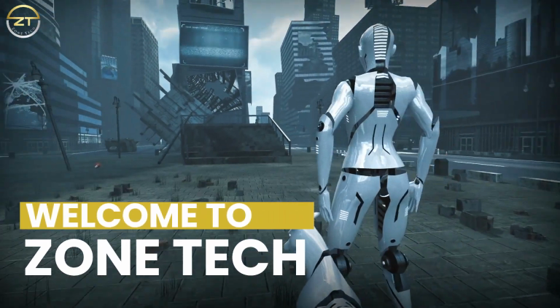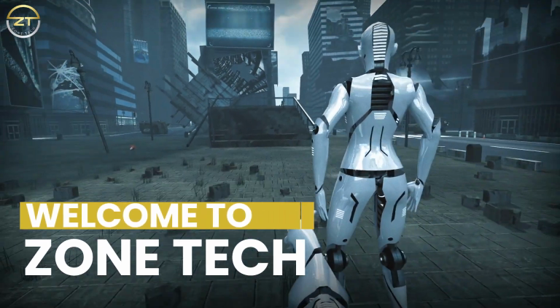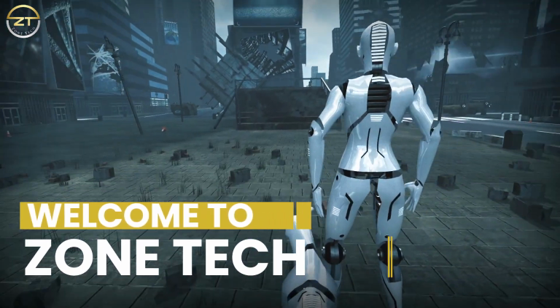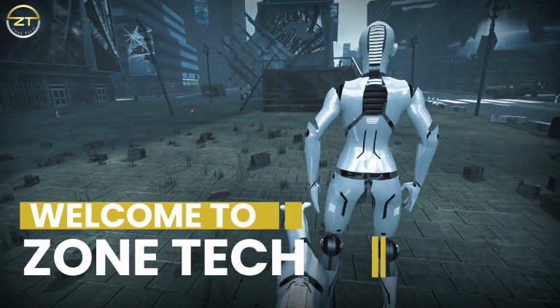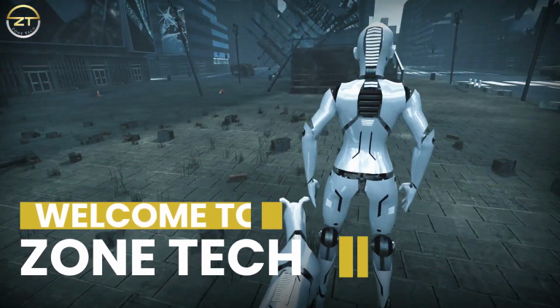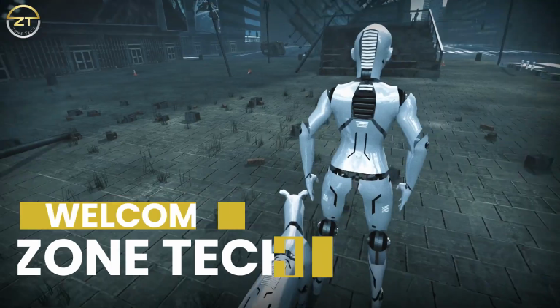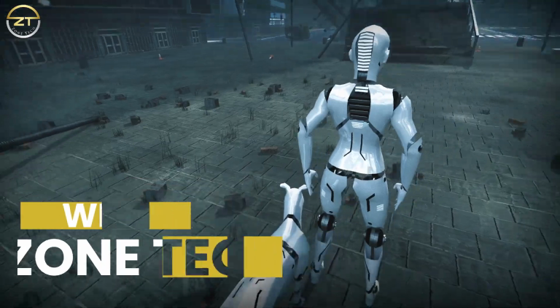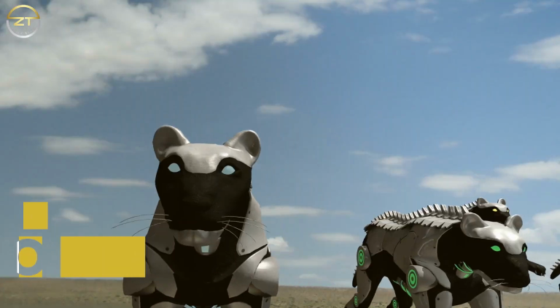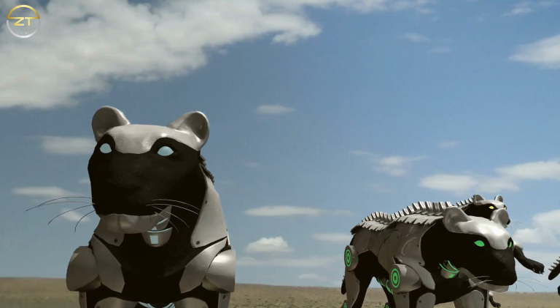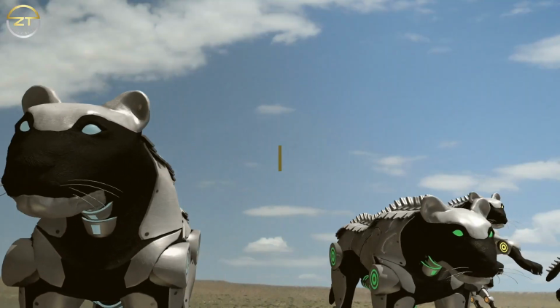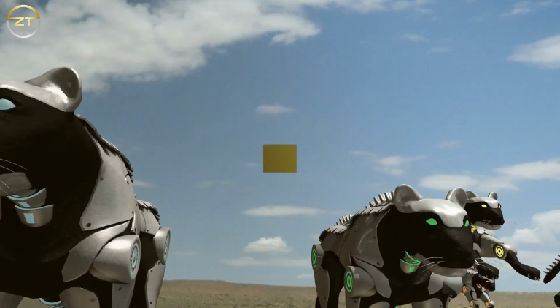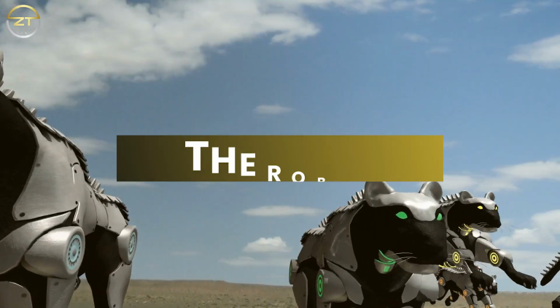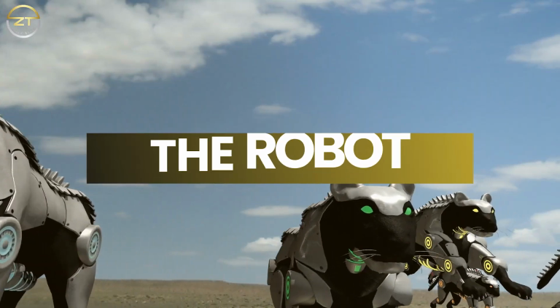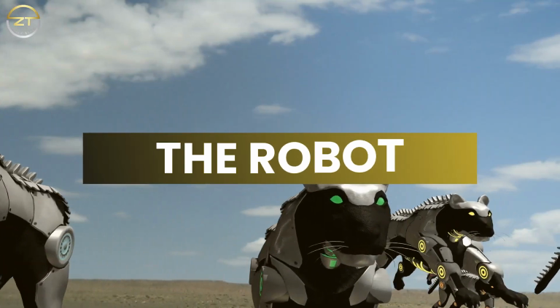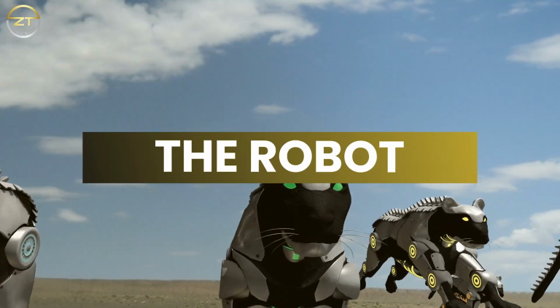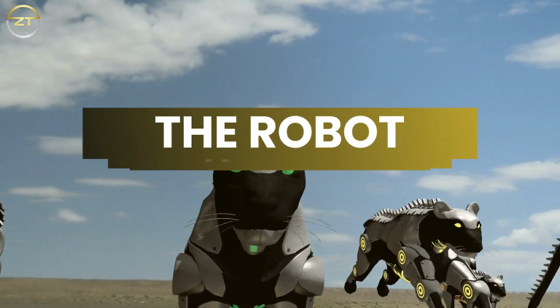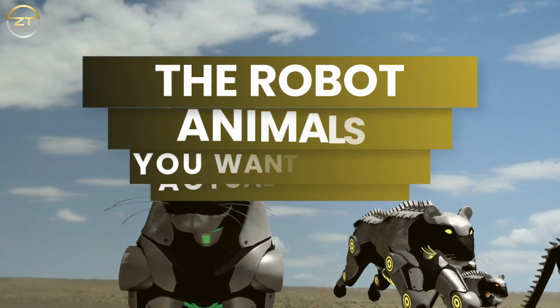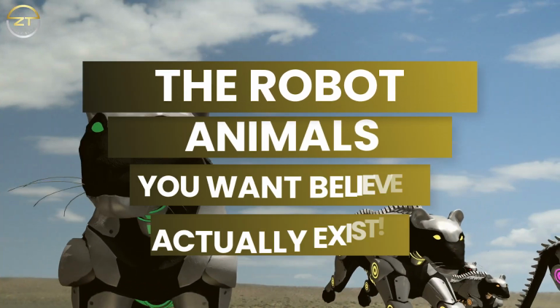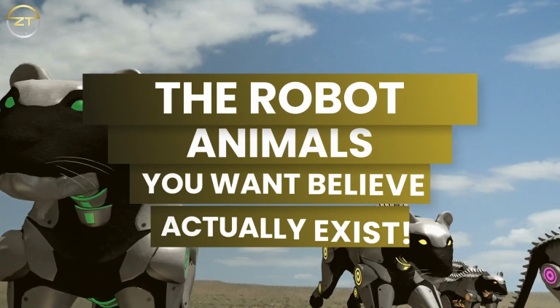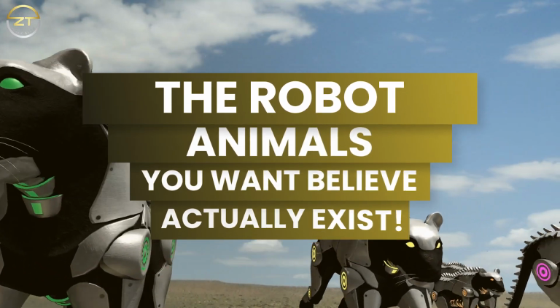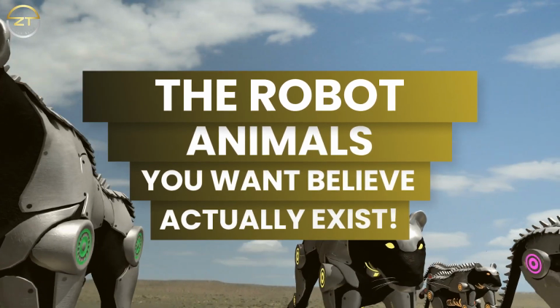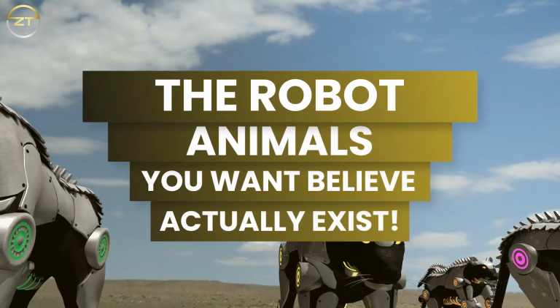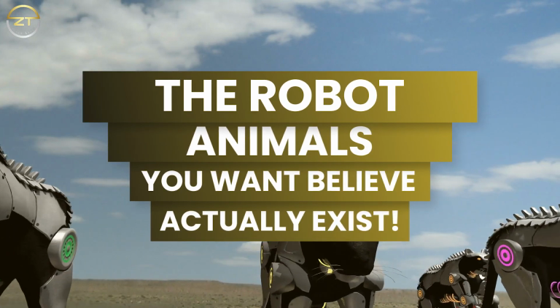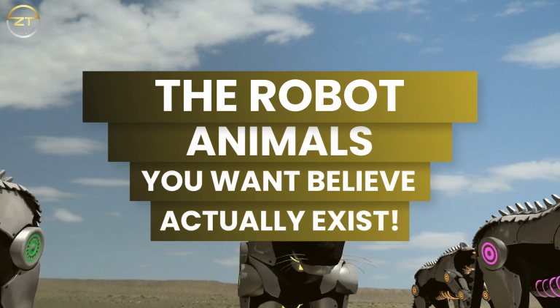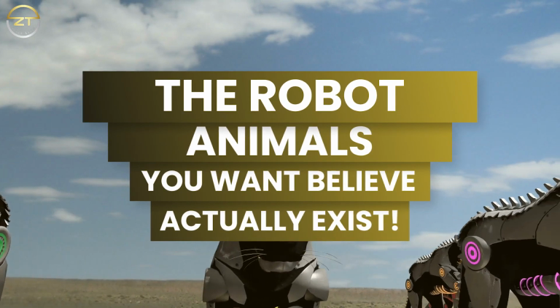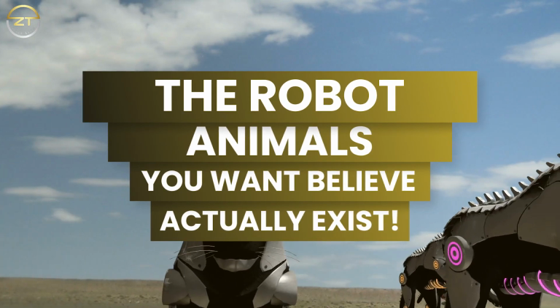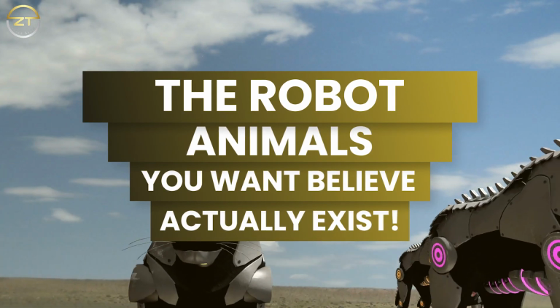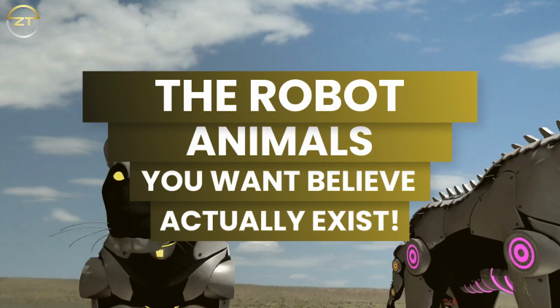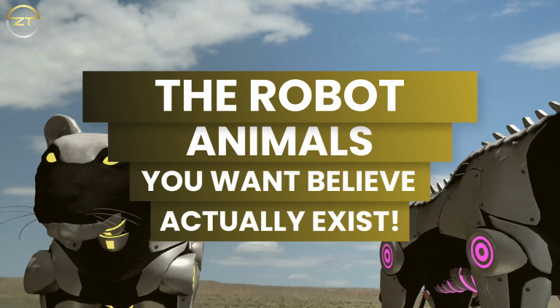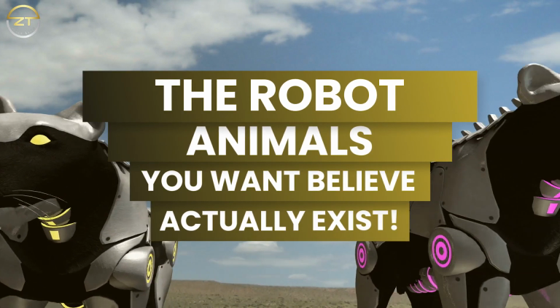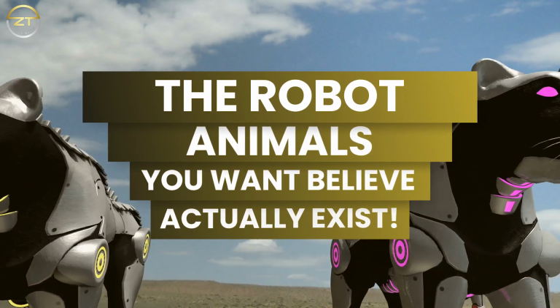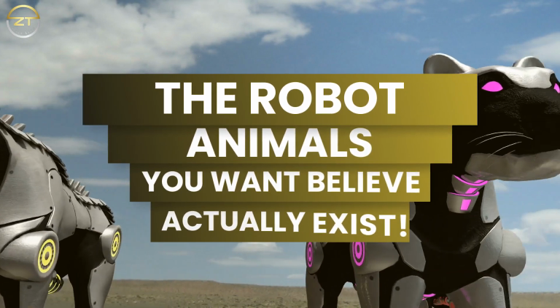In this video, we are going to talk about the robot animals you won't believe actually exist.